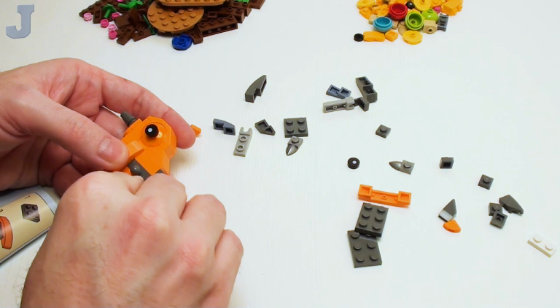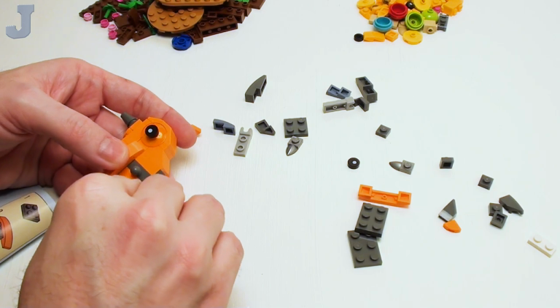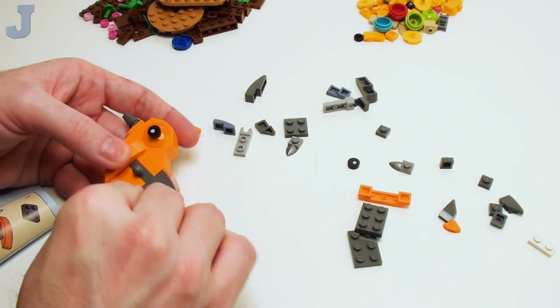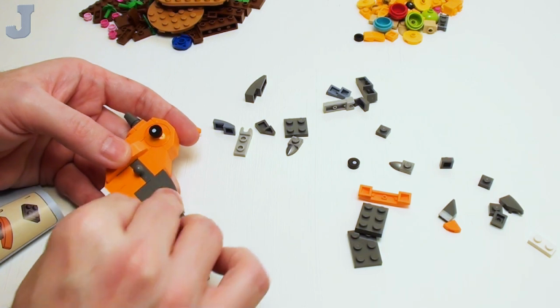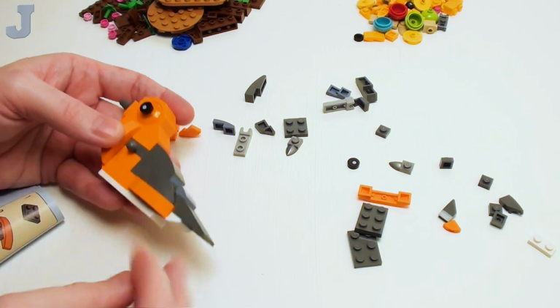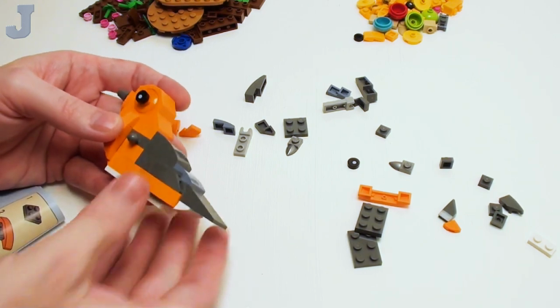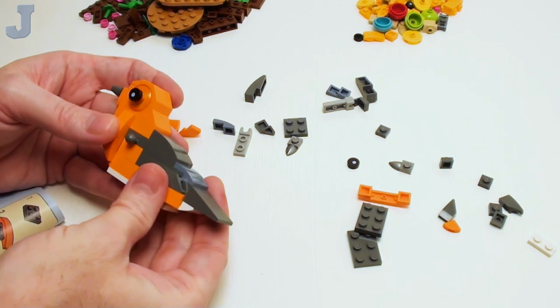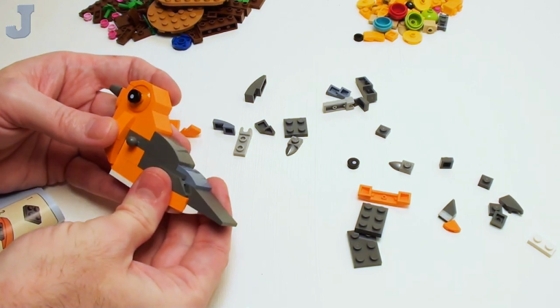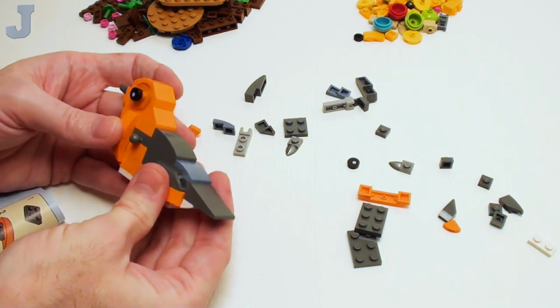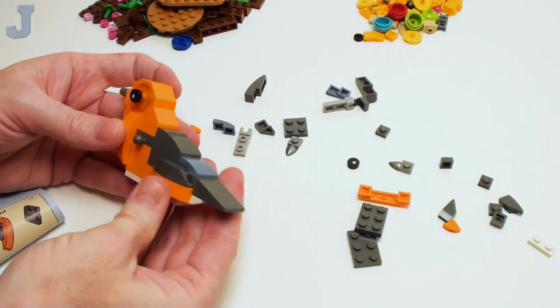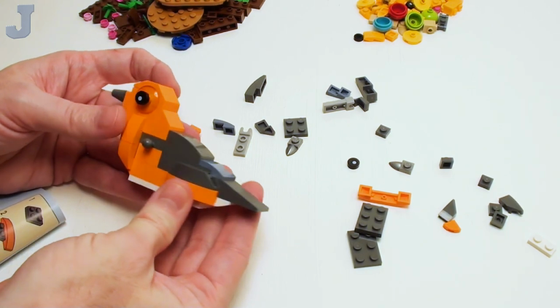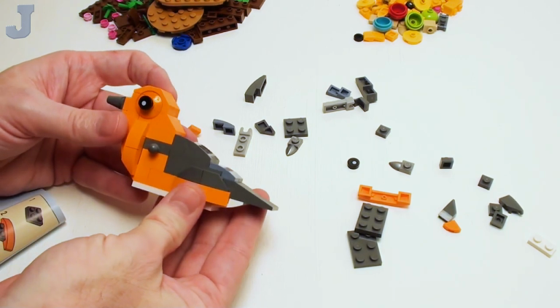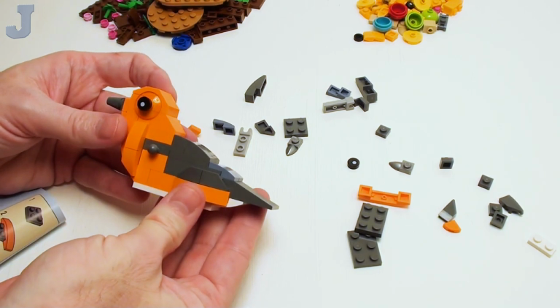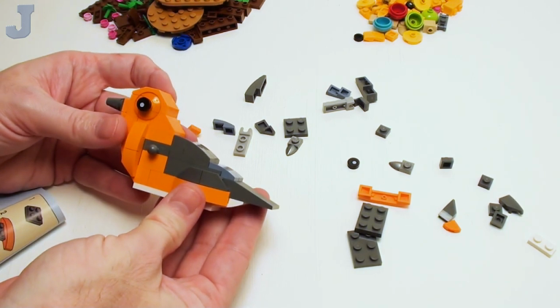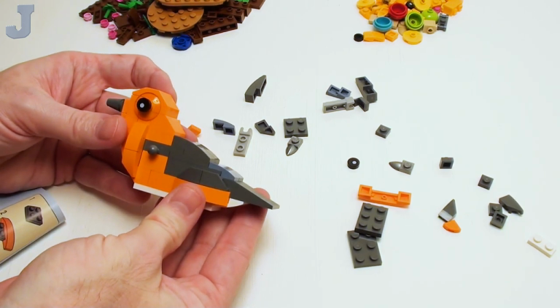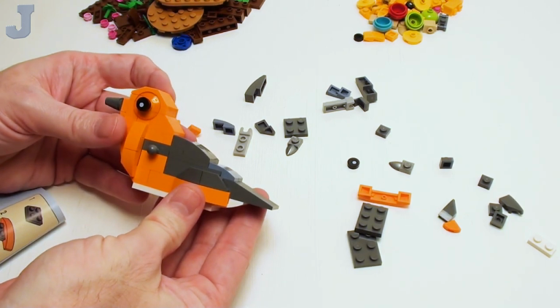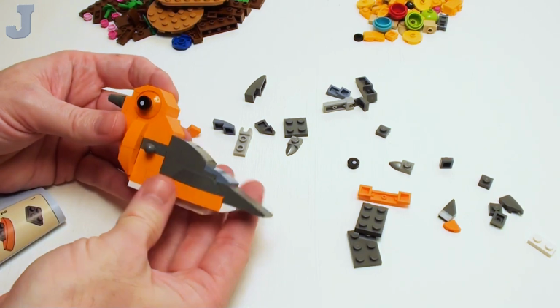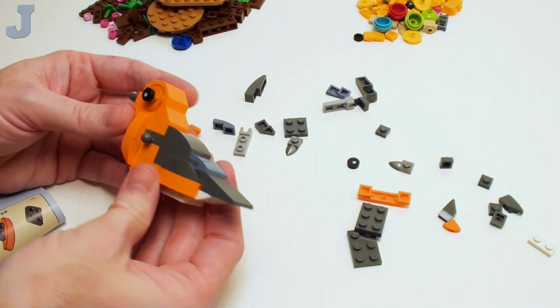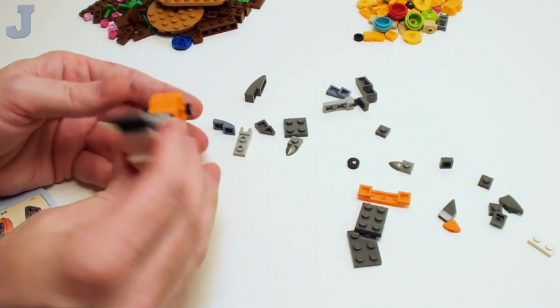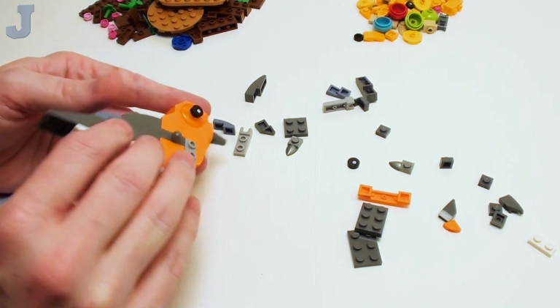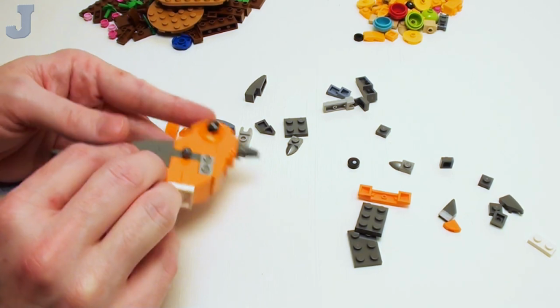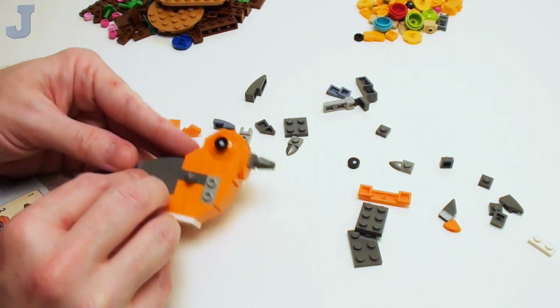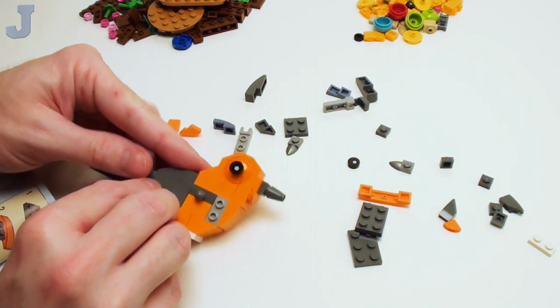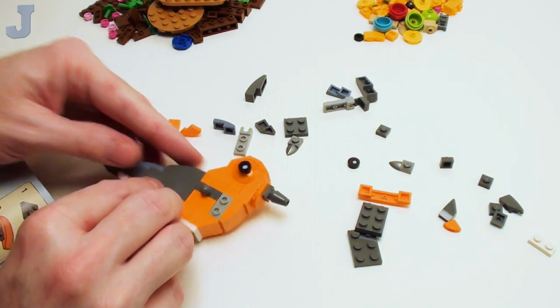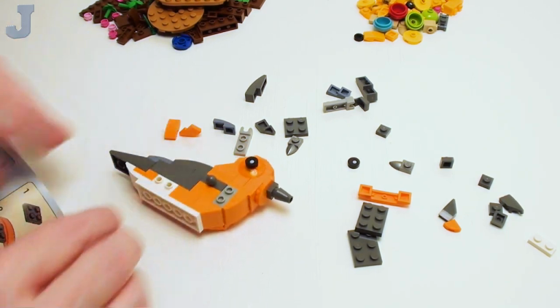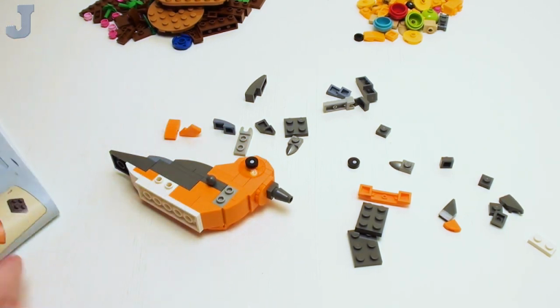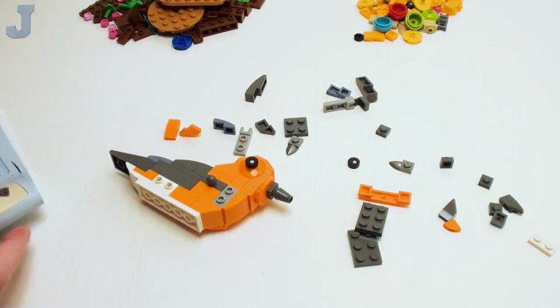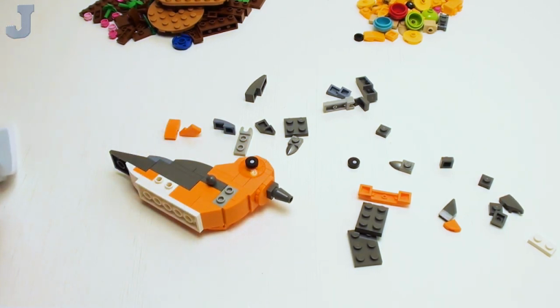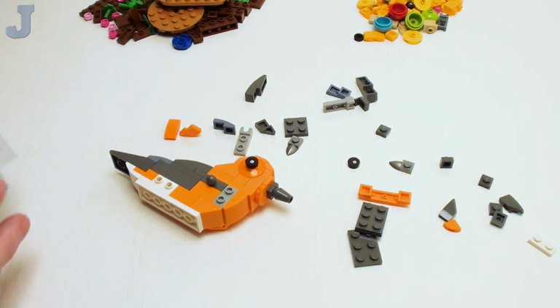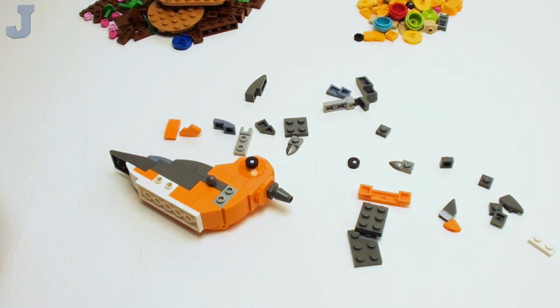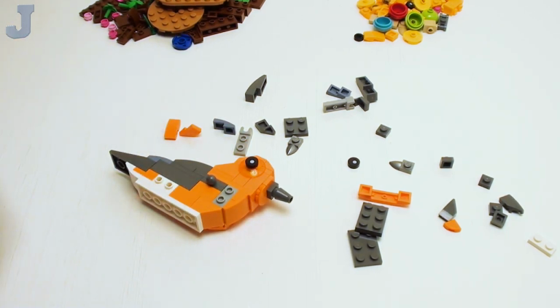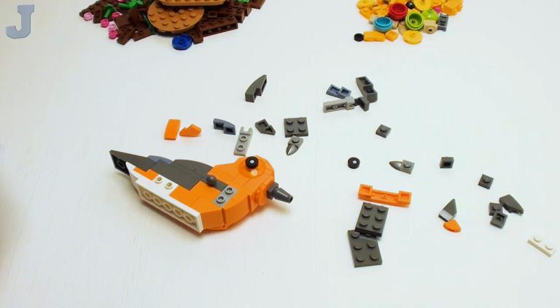Okay, that goes like that. I think we're working on that side of the bird.